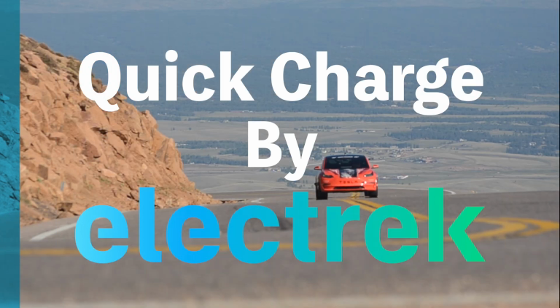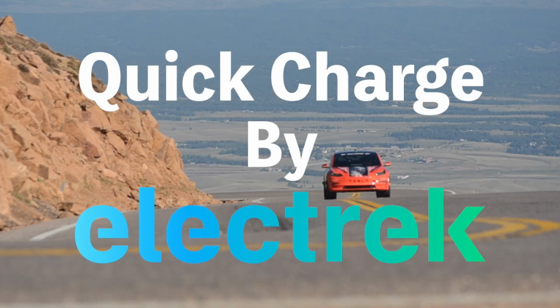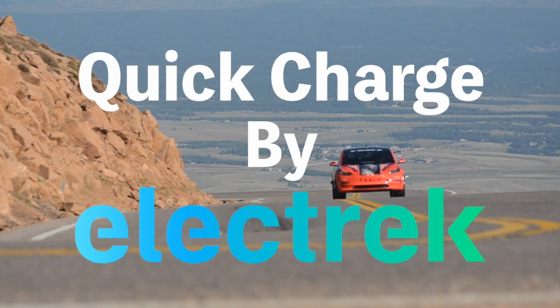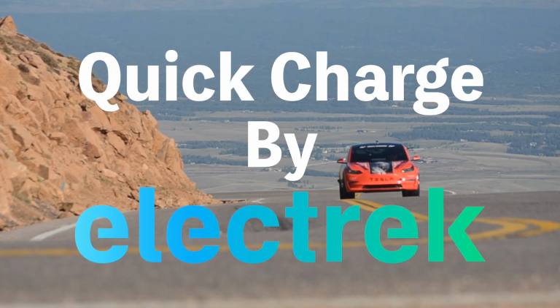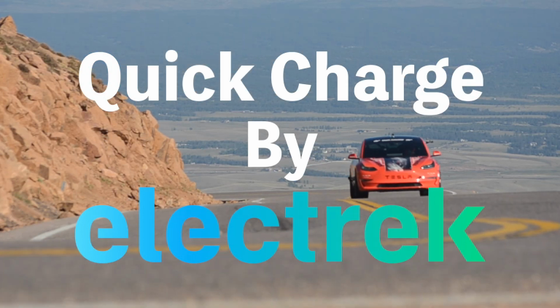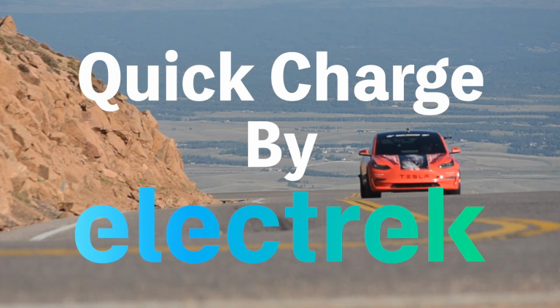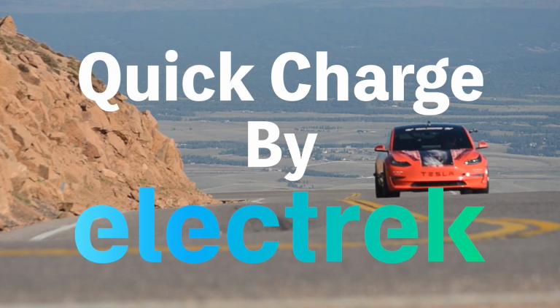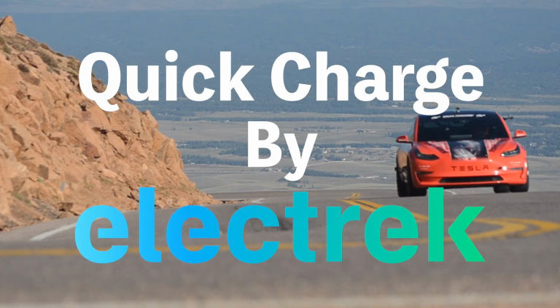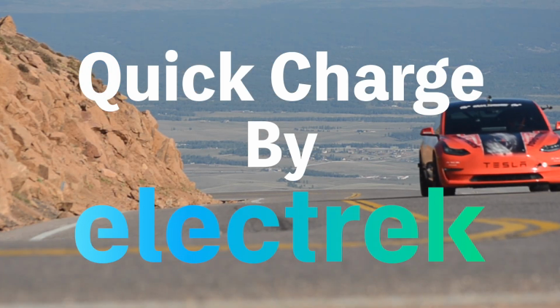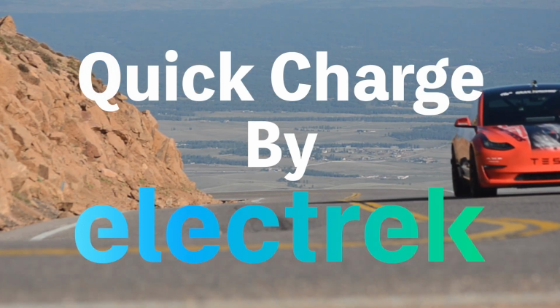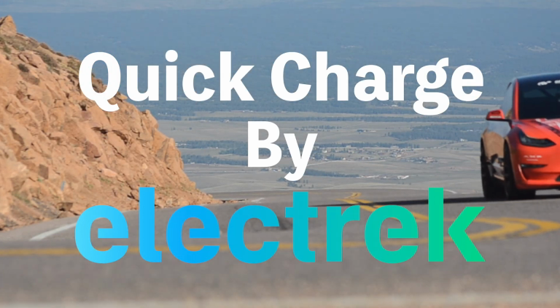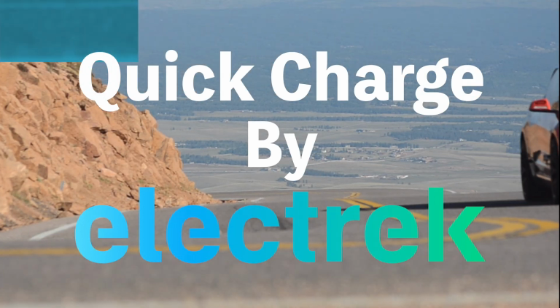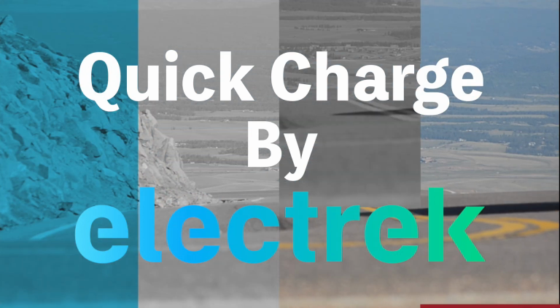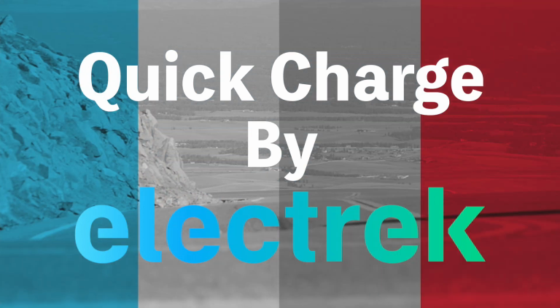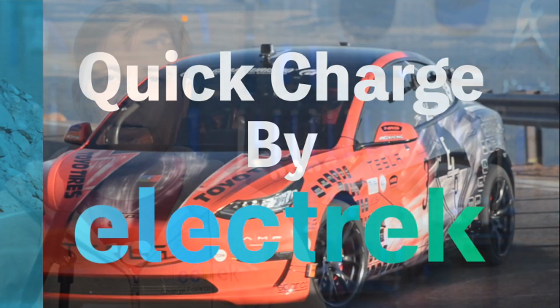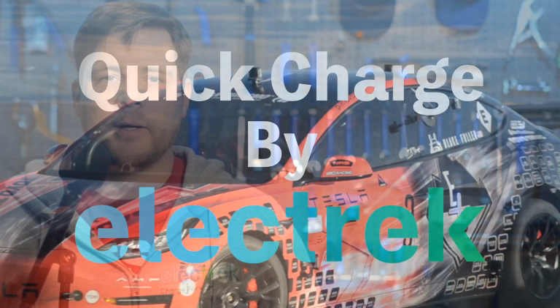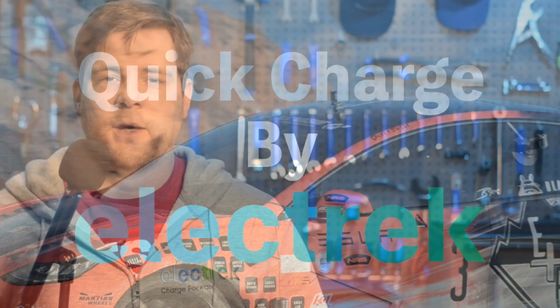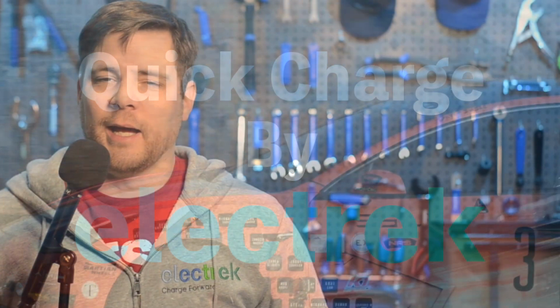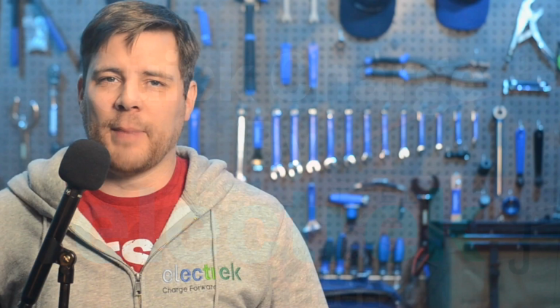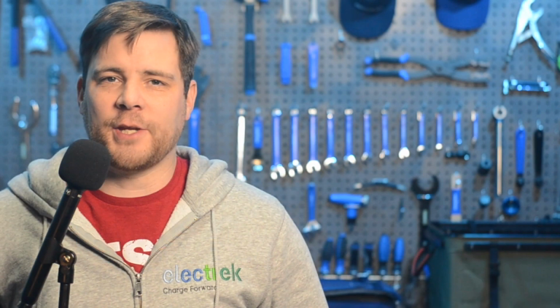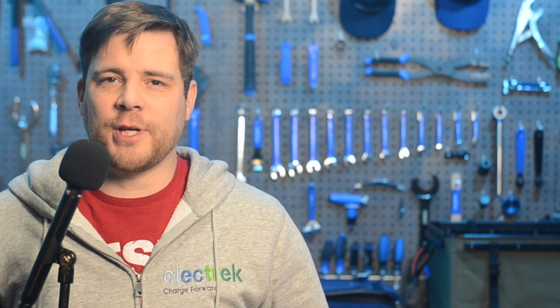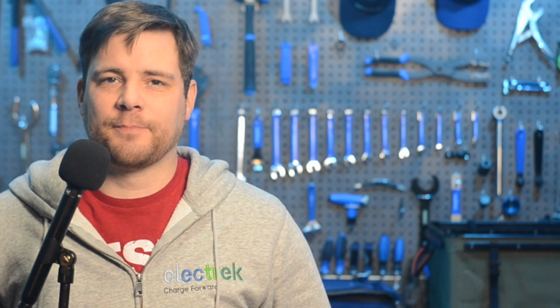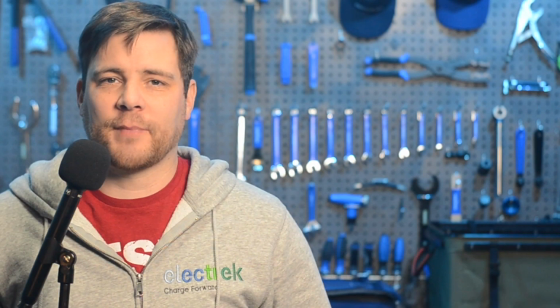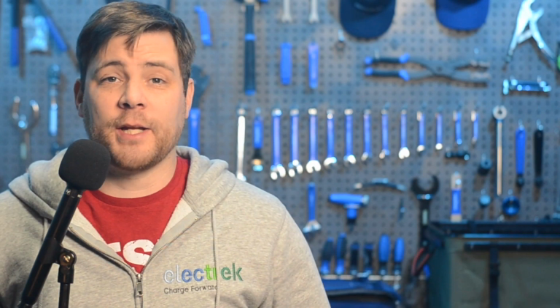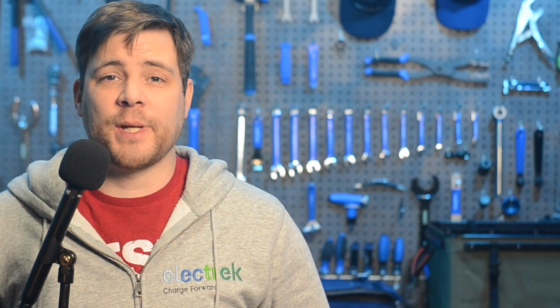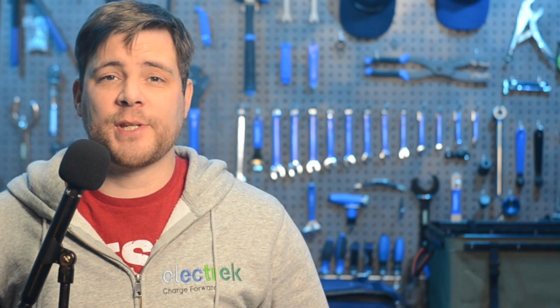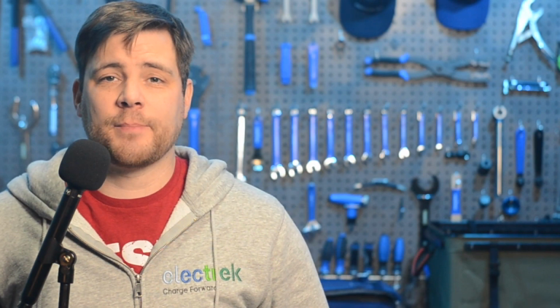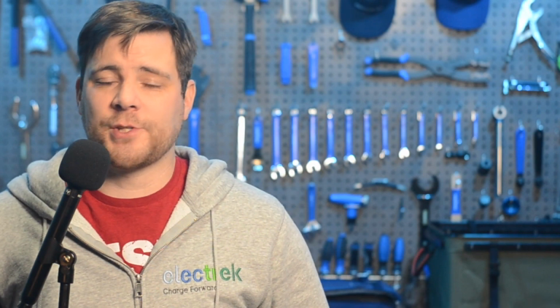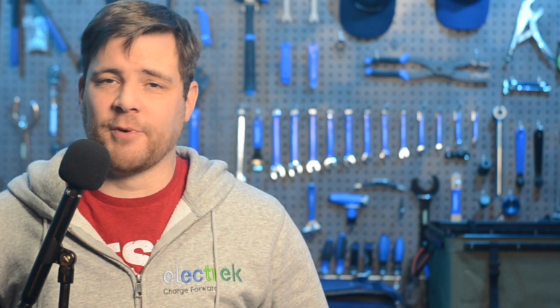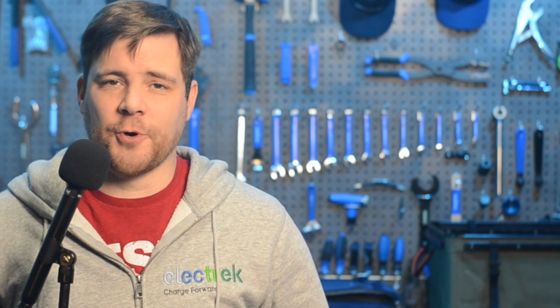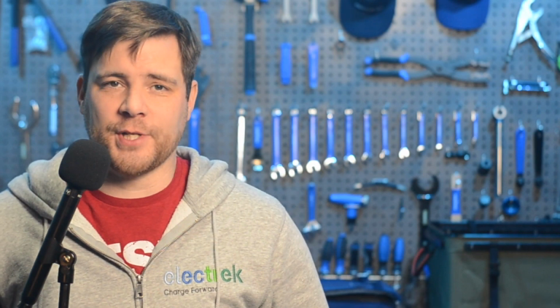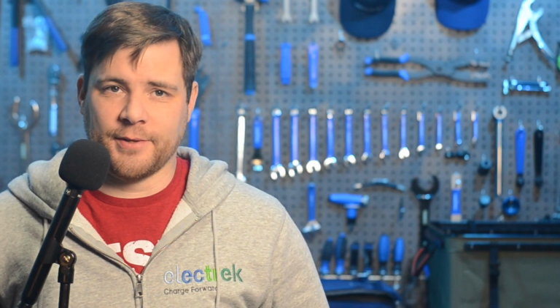Hello, and welcome to Quick Charge by Electrek. I'm Mikey G, and it's Wednesday, December 14th.